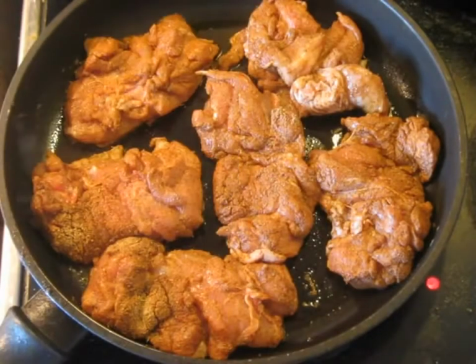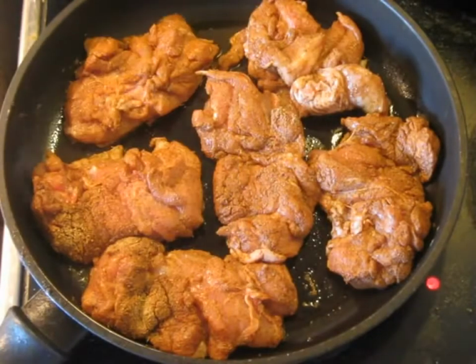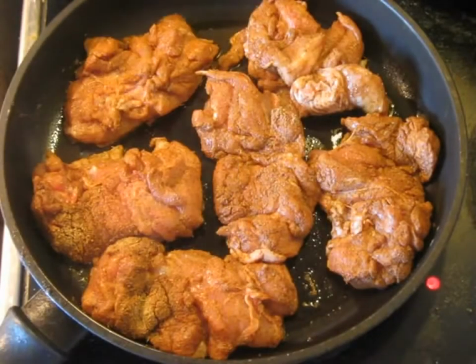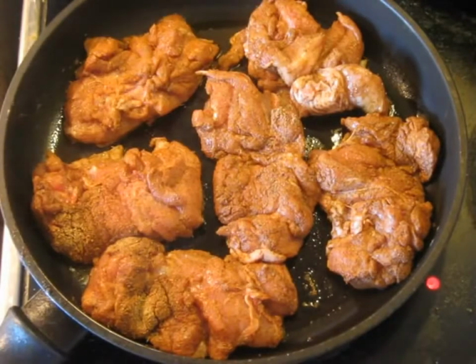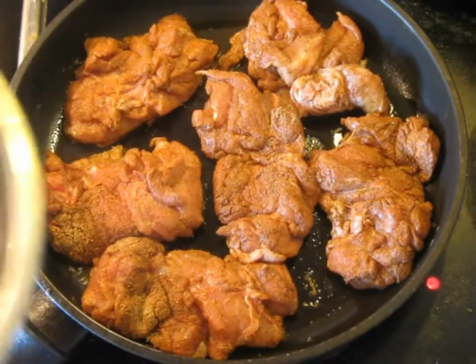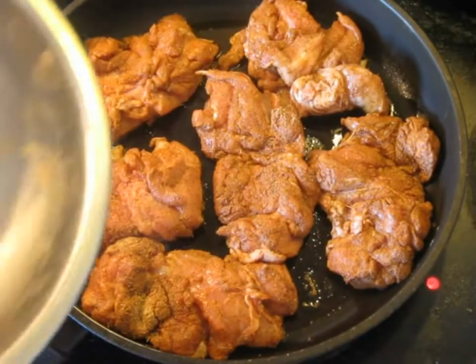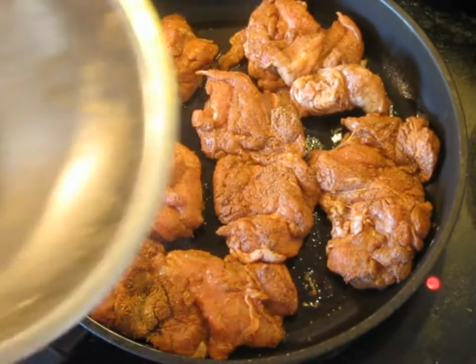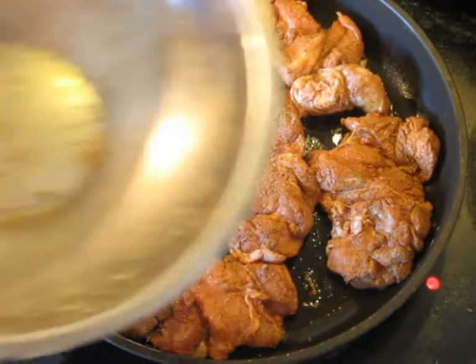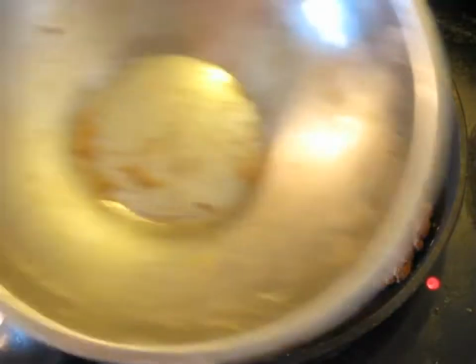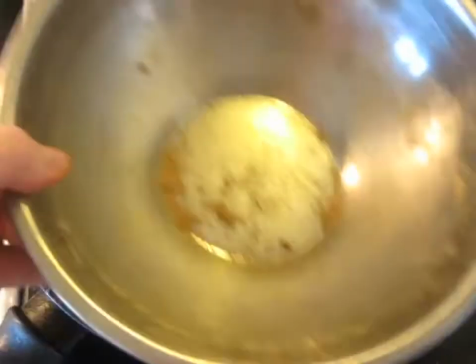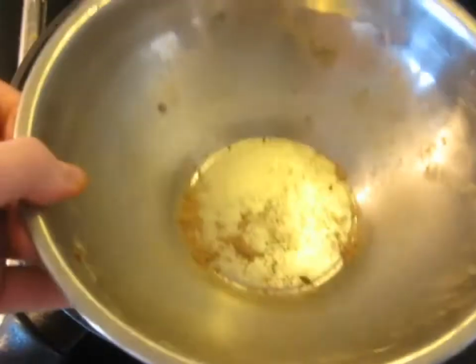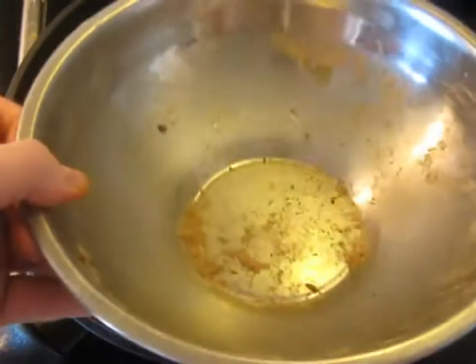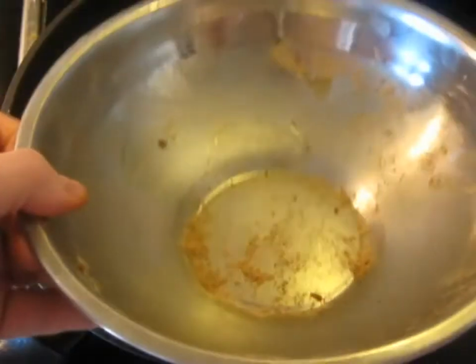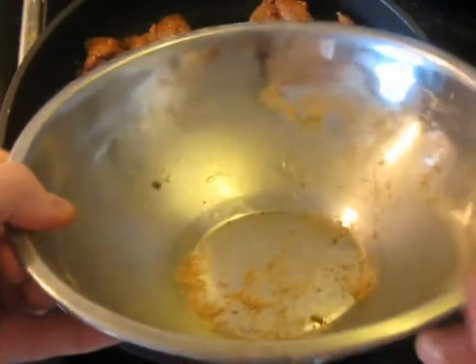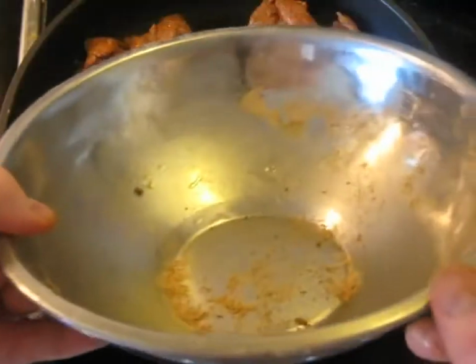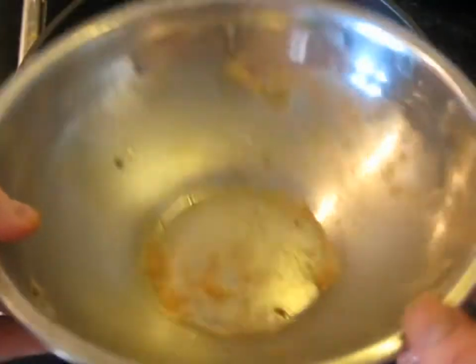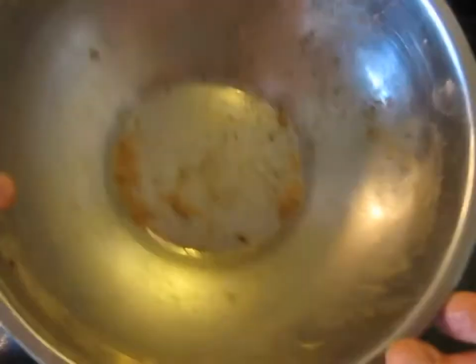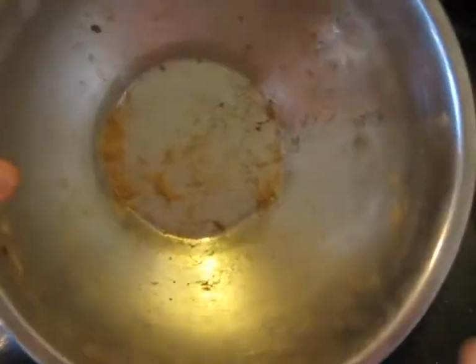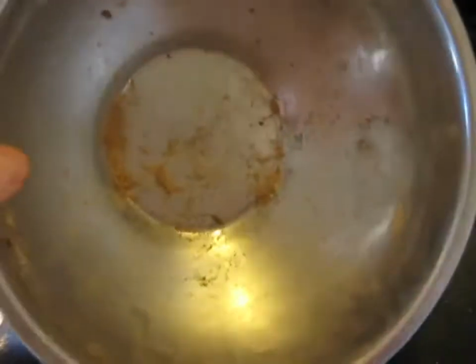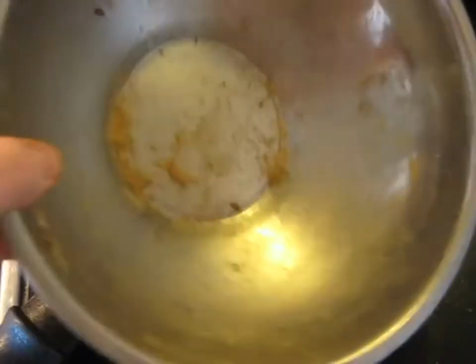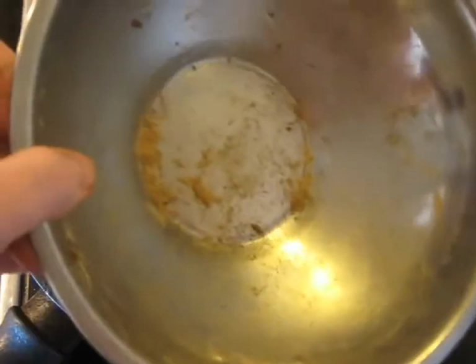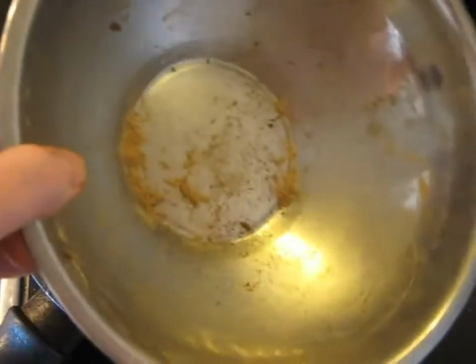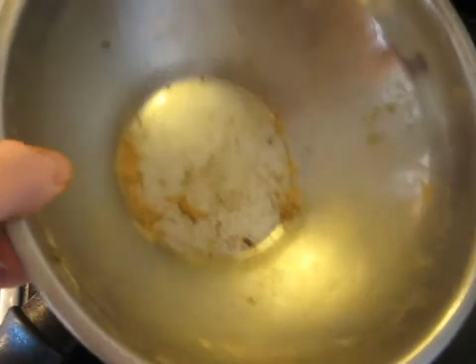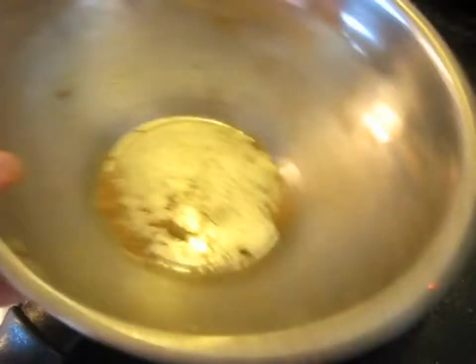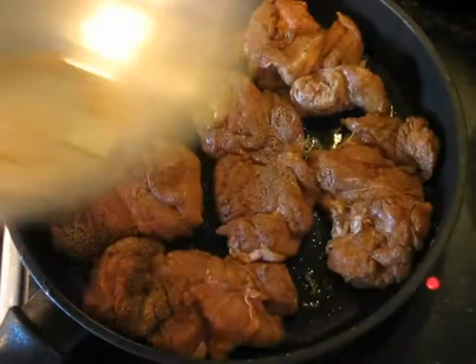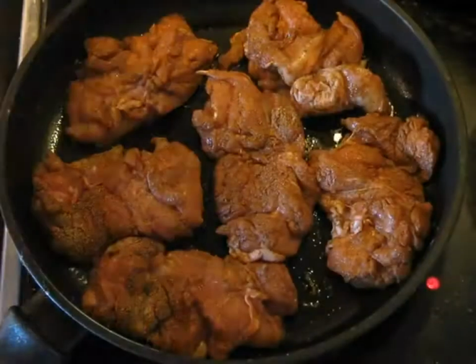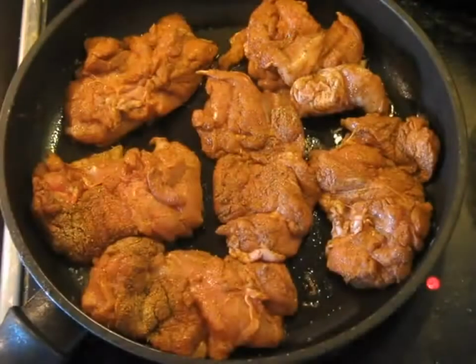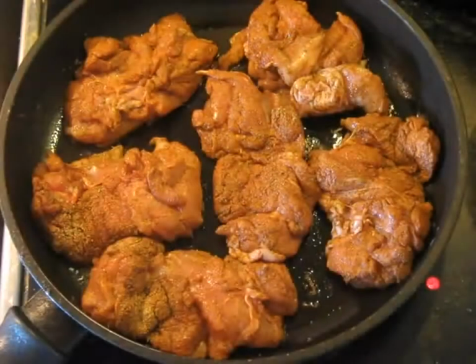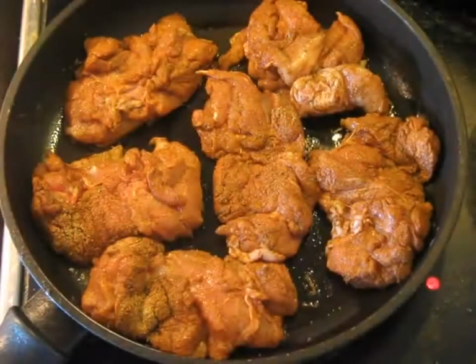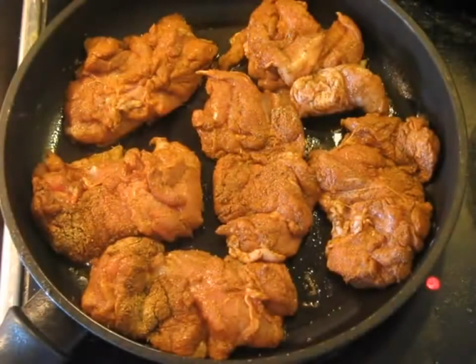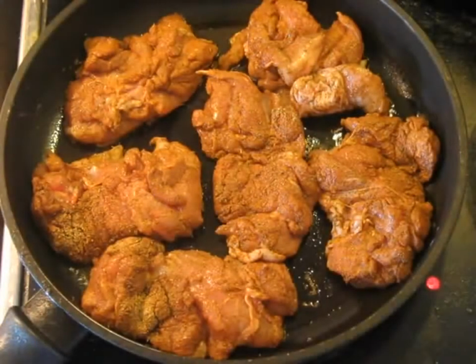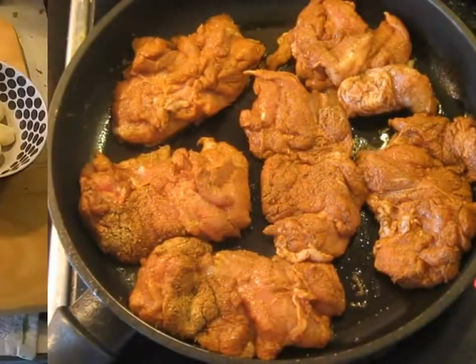They're all in the pan. And just to show you, there's no seasoning mix left over — it was all absorbed by the chicken.